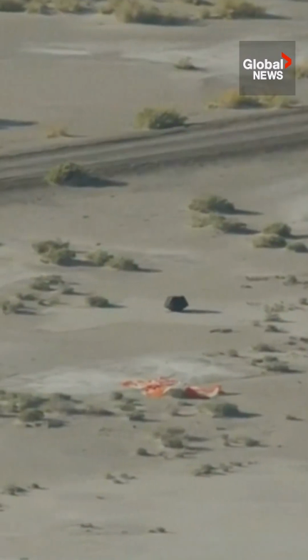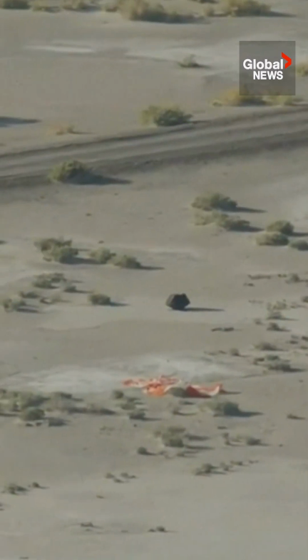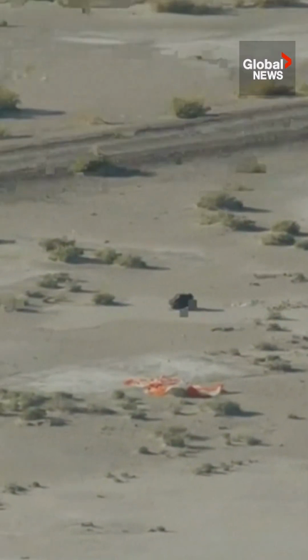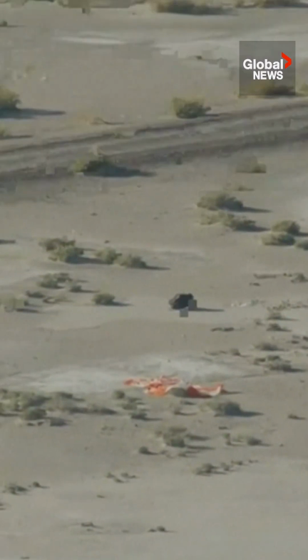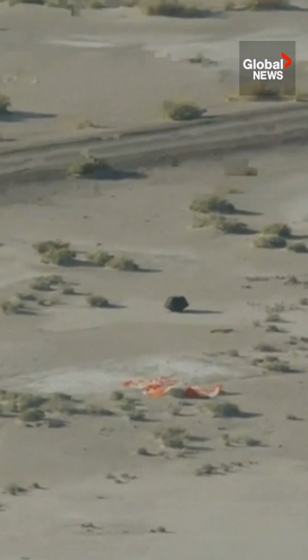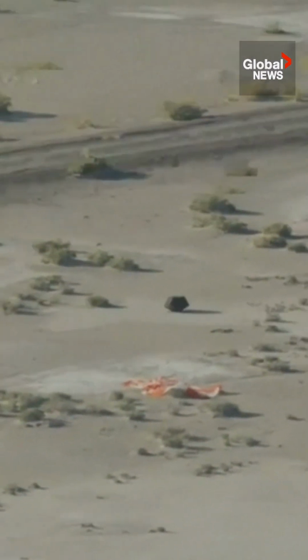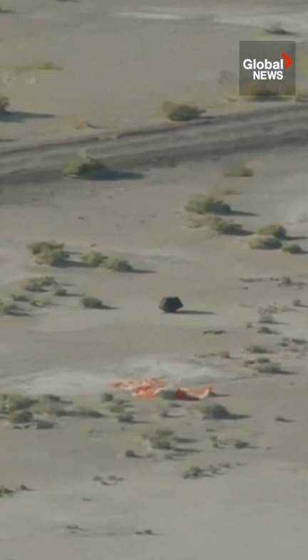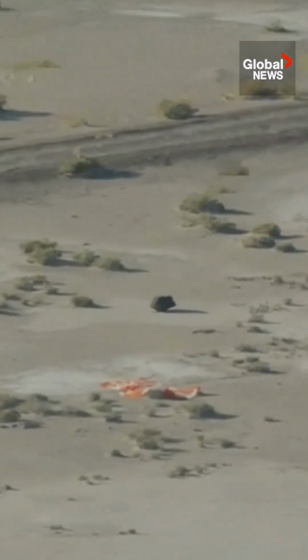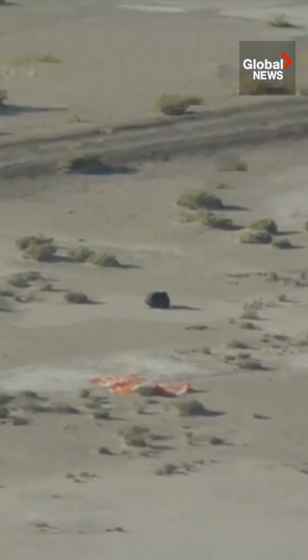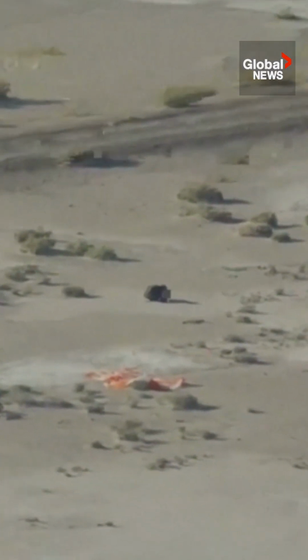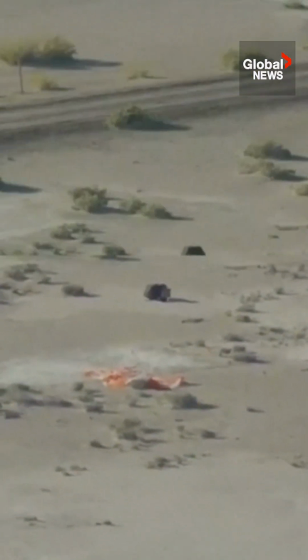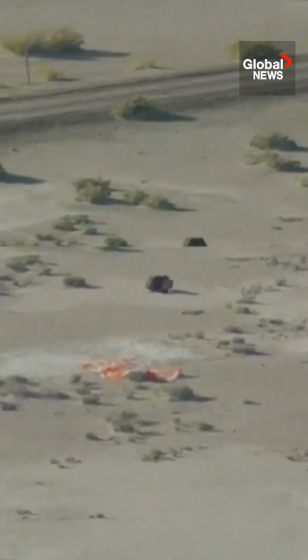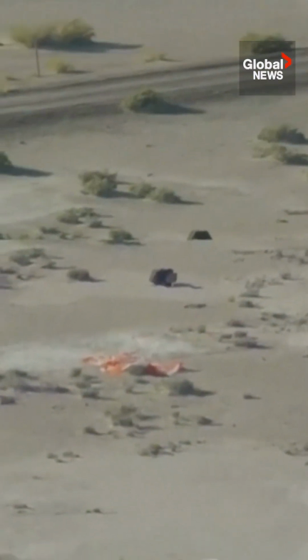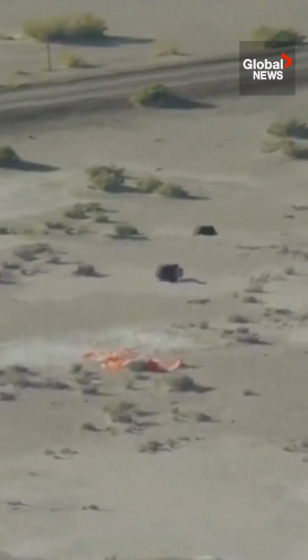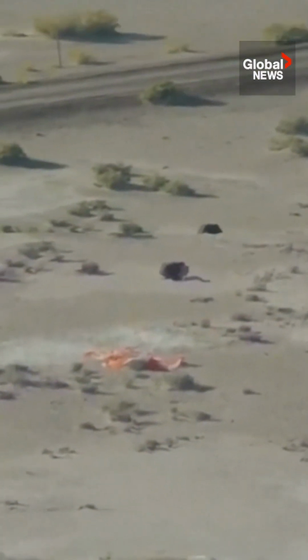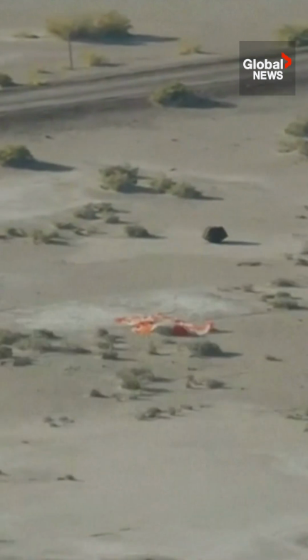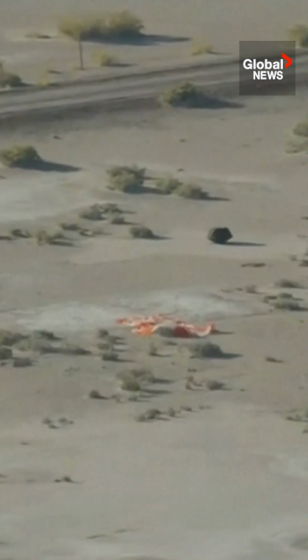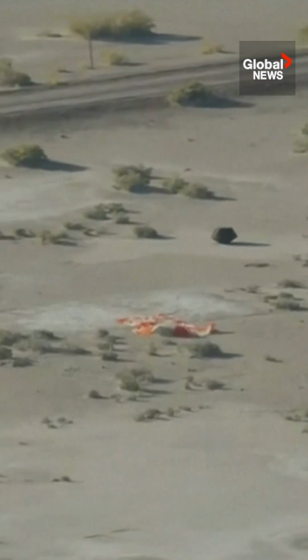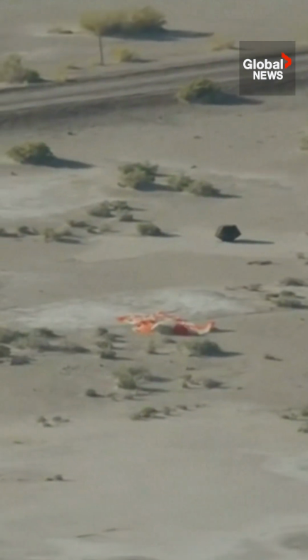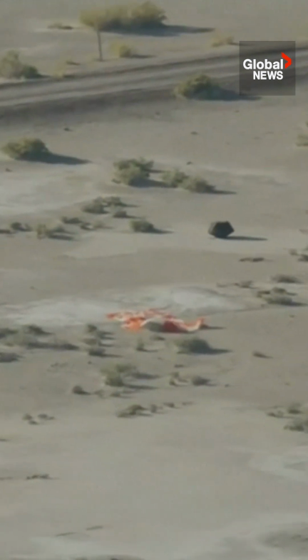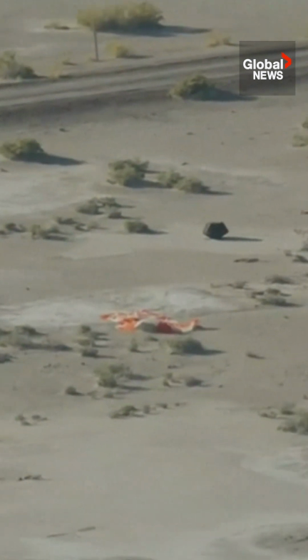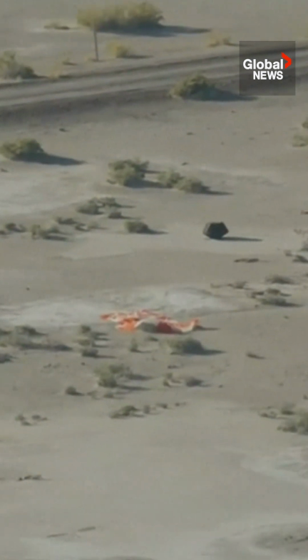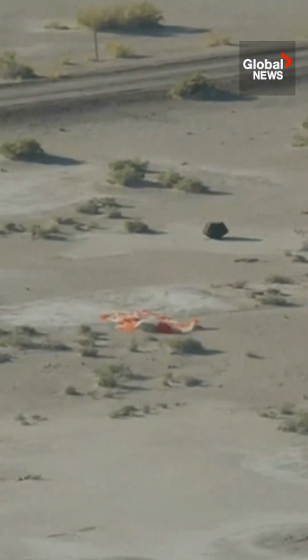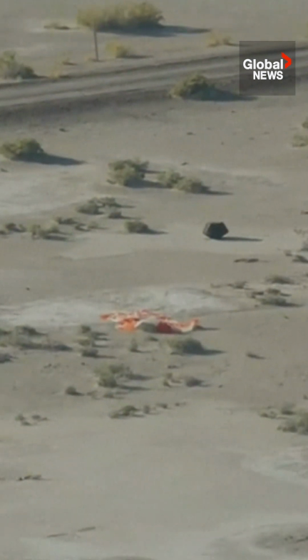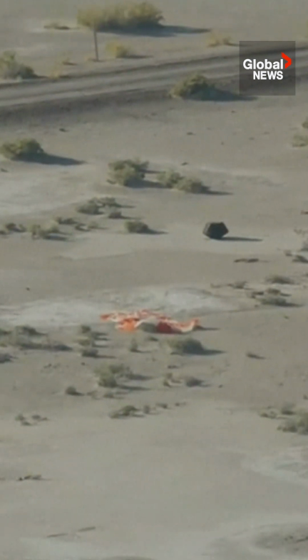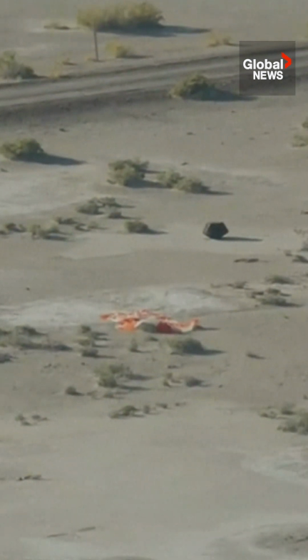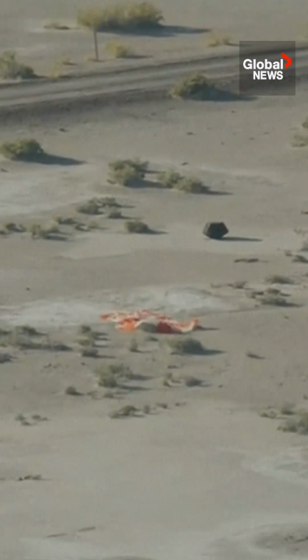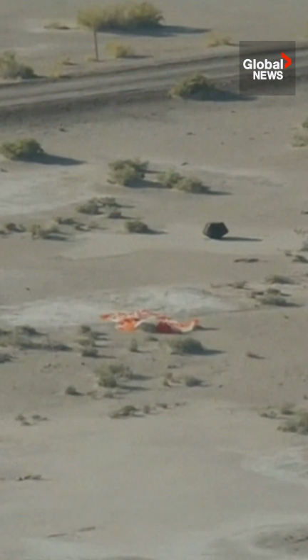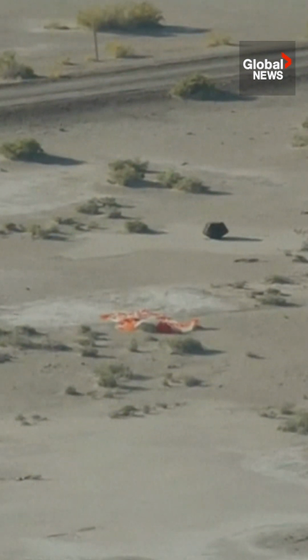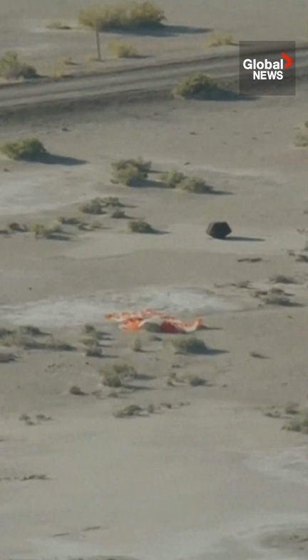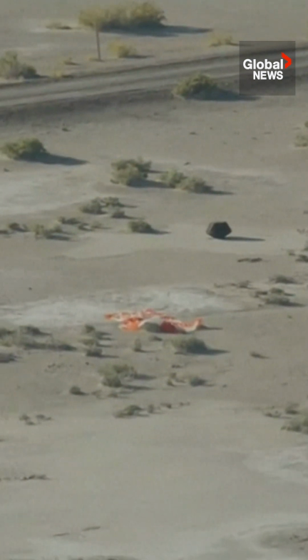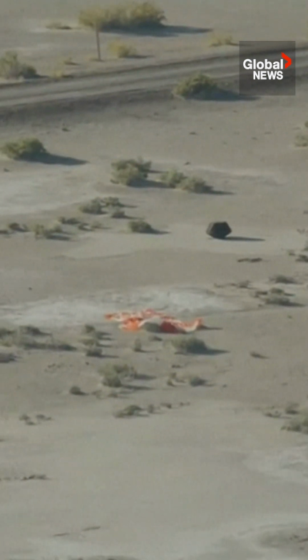And you can see now the SRC. At last we have a visual of it on the surface of the Utah Test and Training Range.